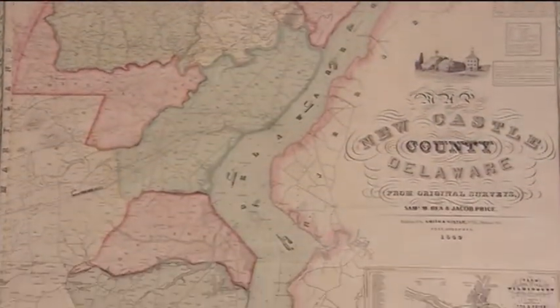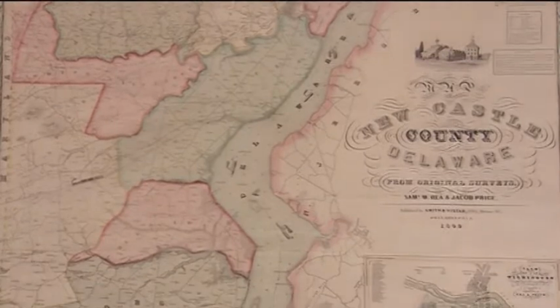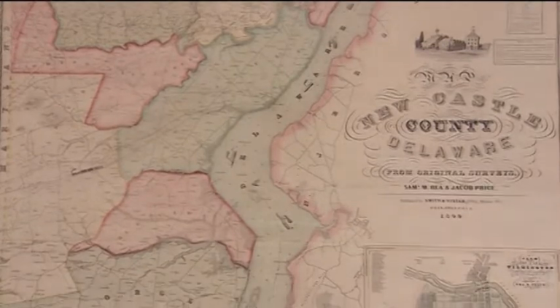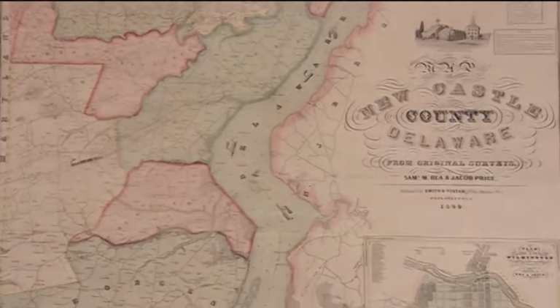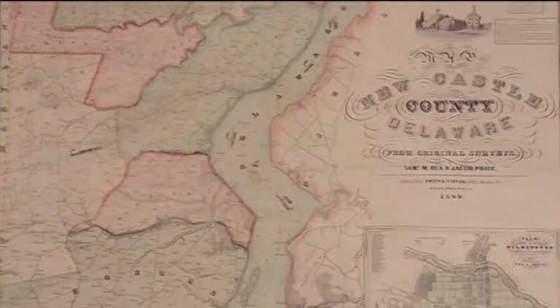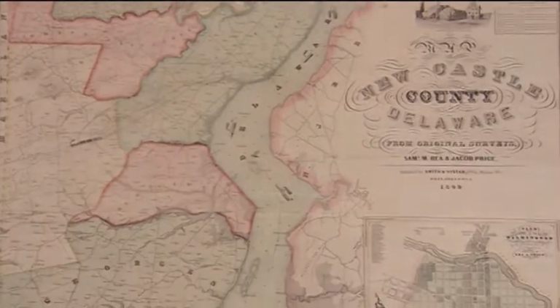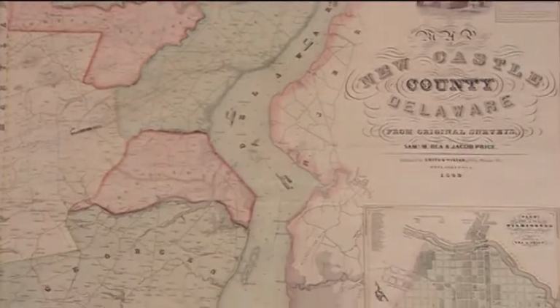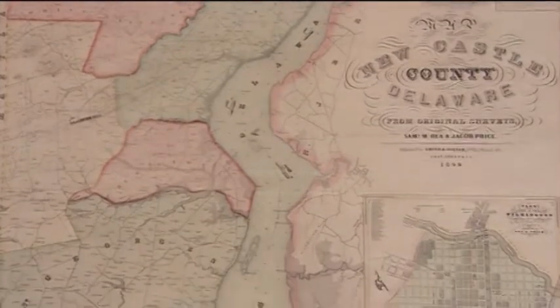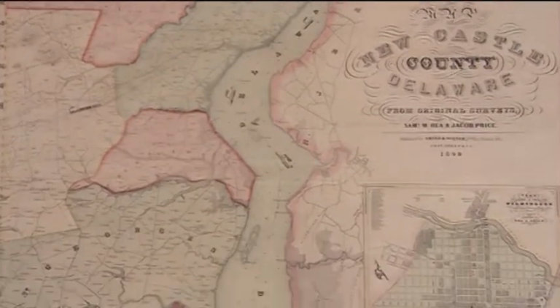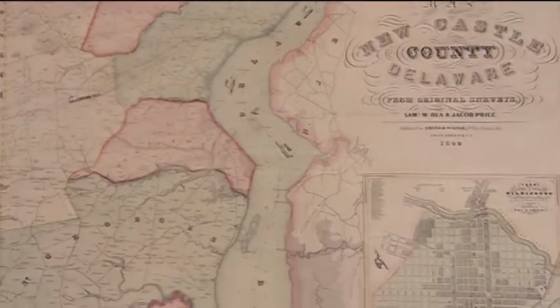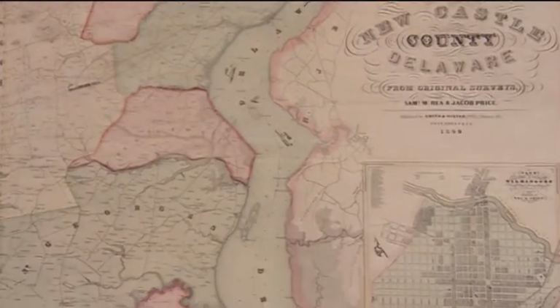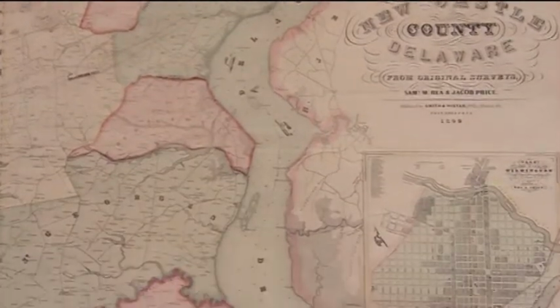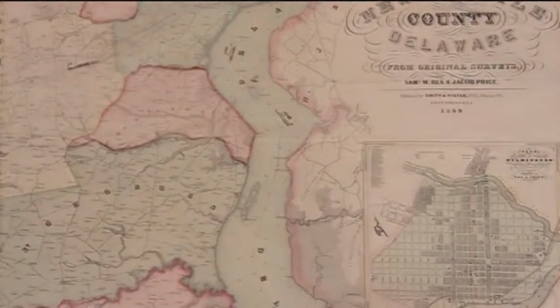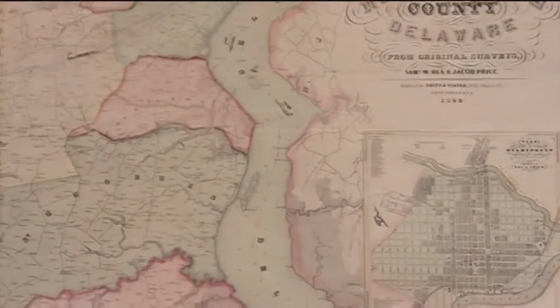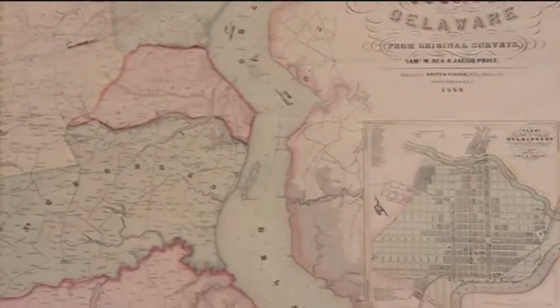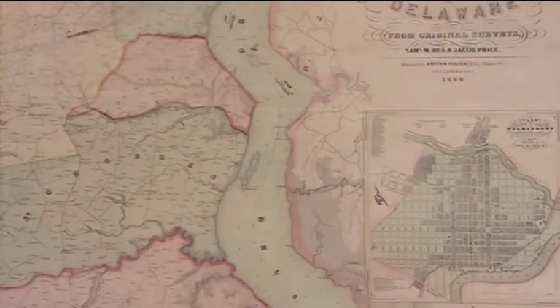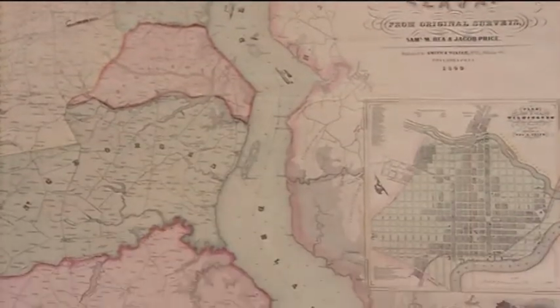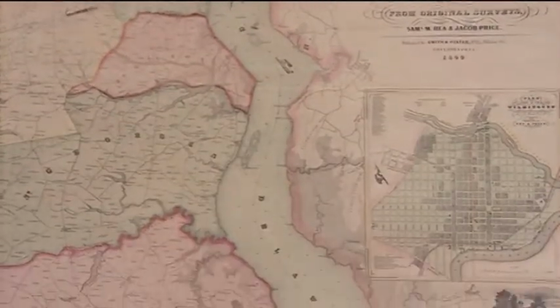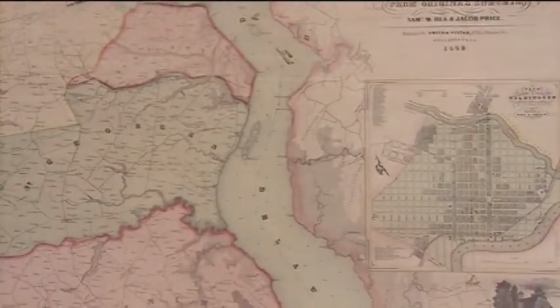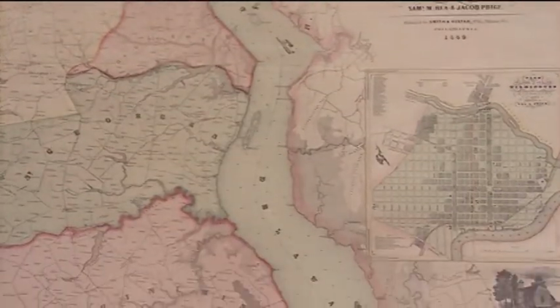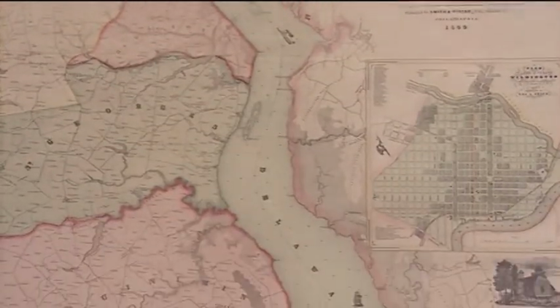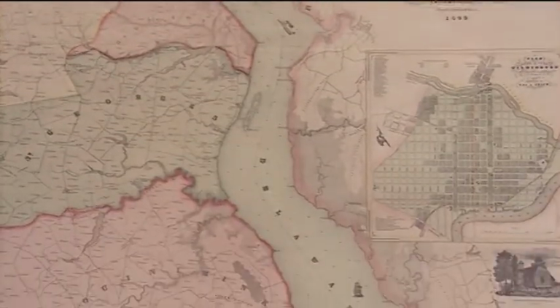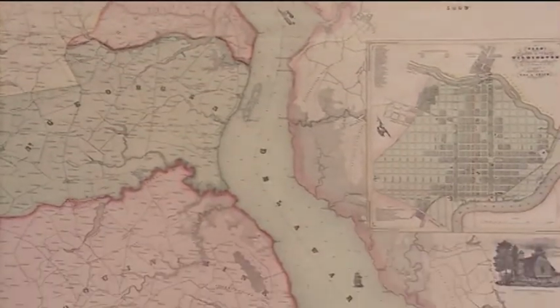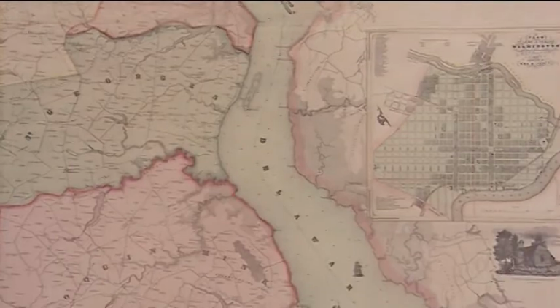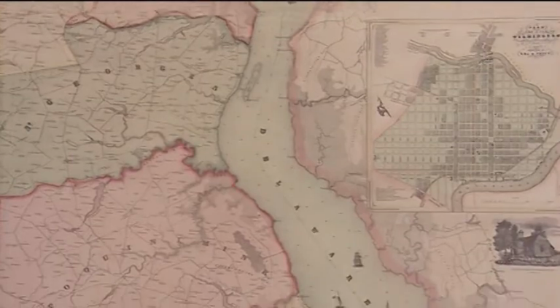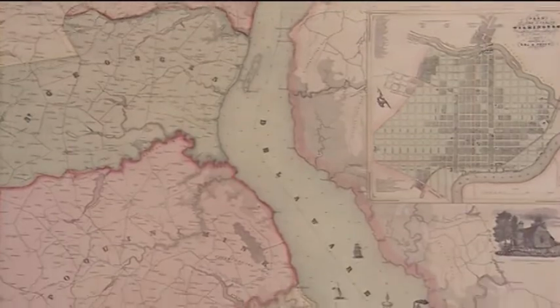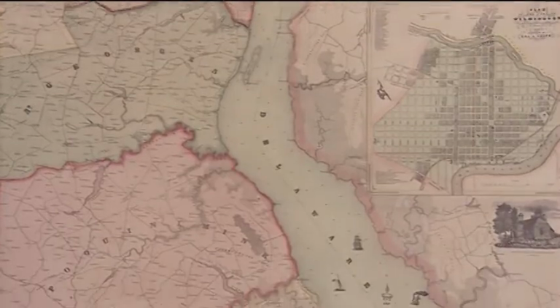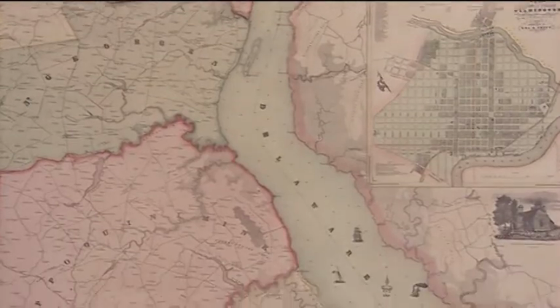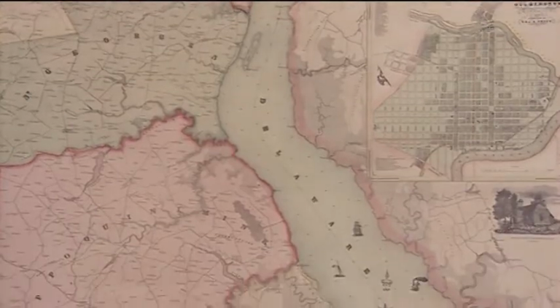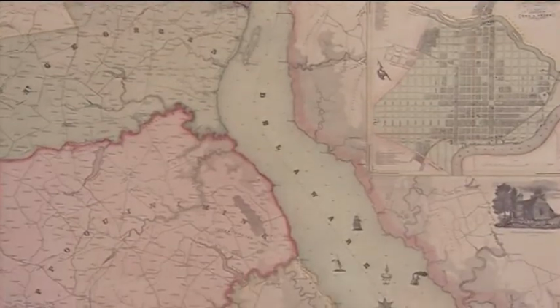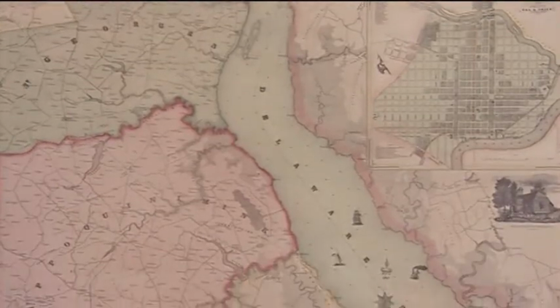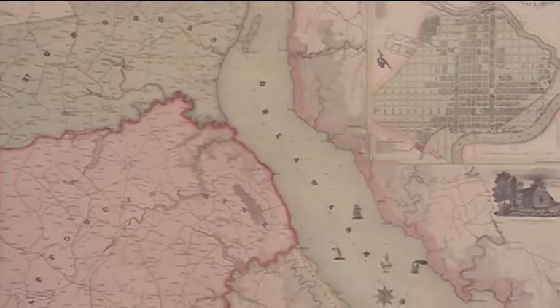In 1777, the capital was relocated to Dover, in the central part of the state where it remains today.